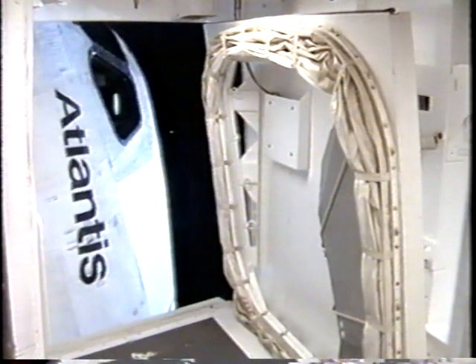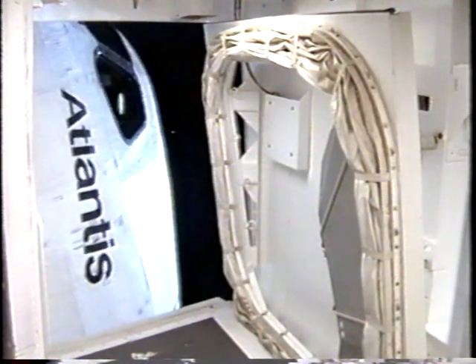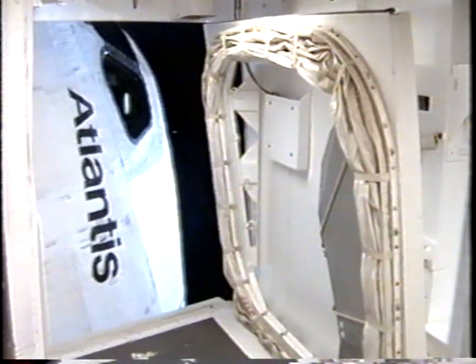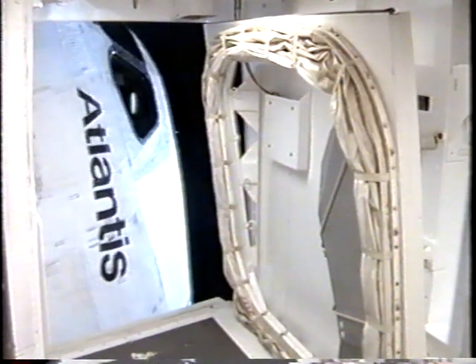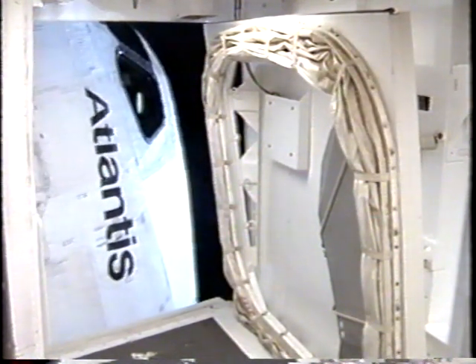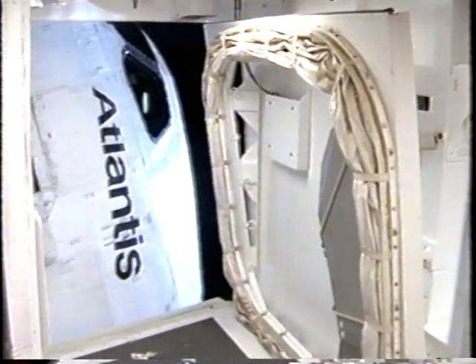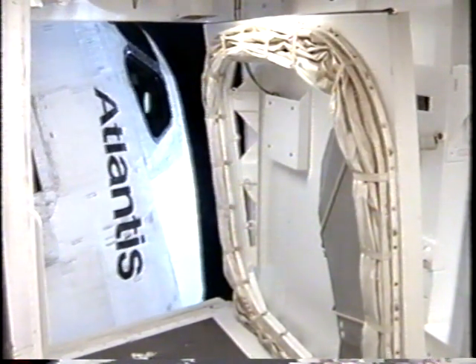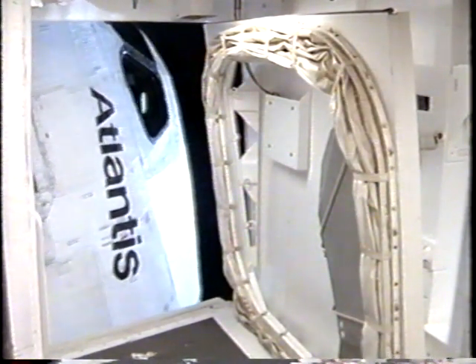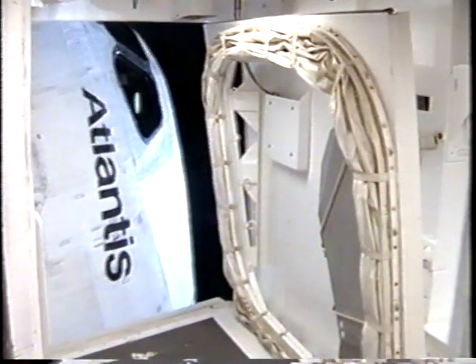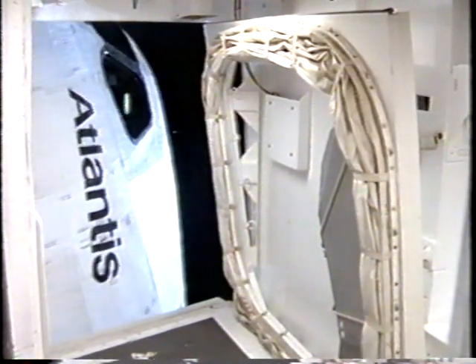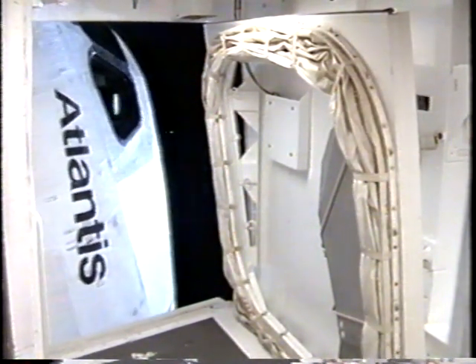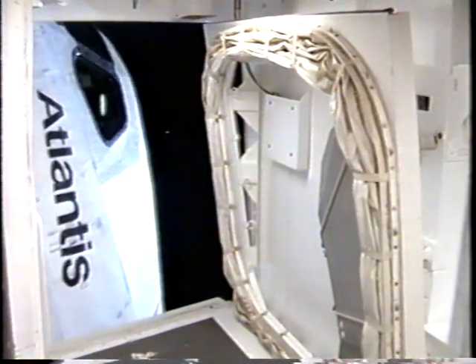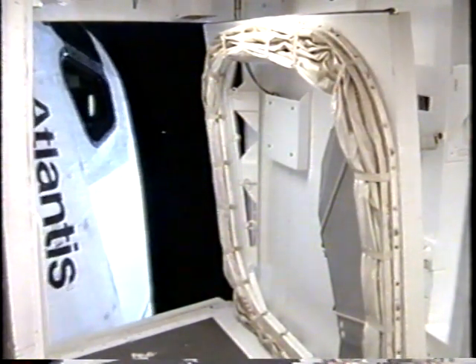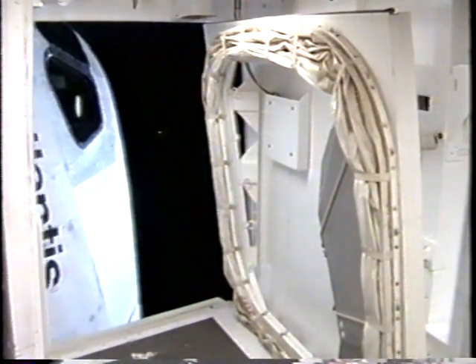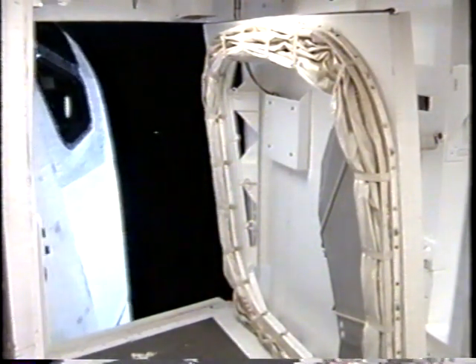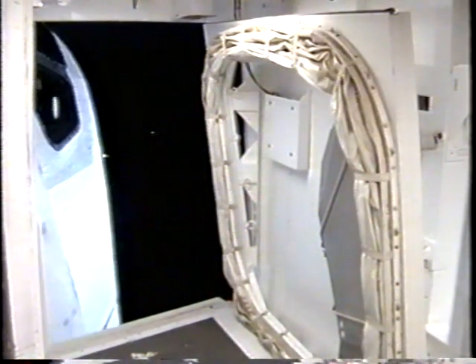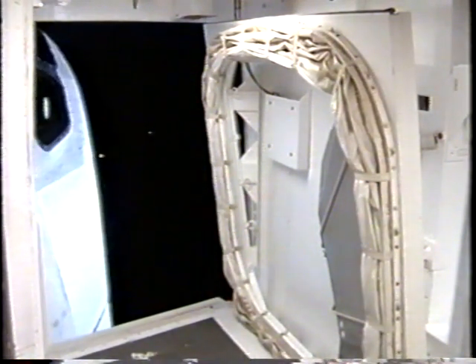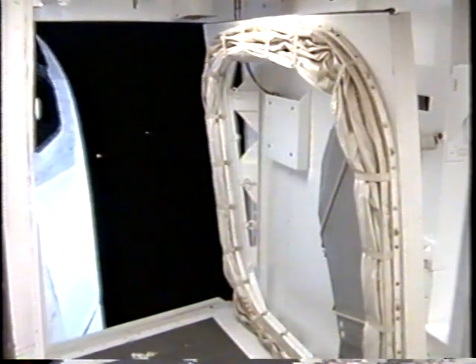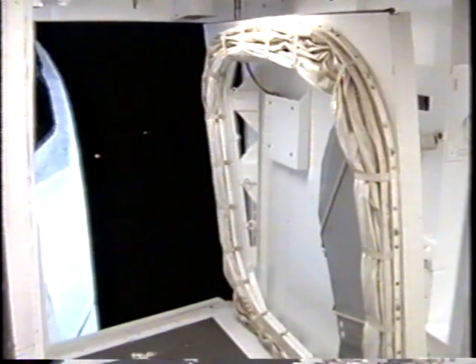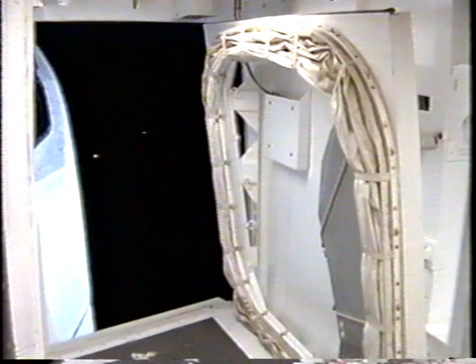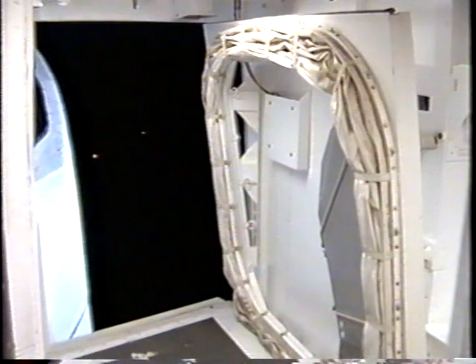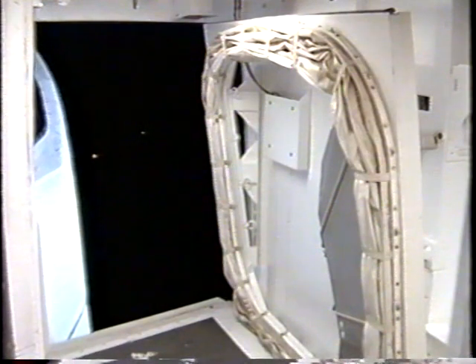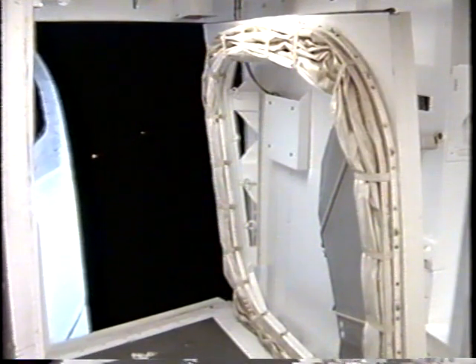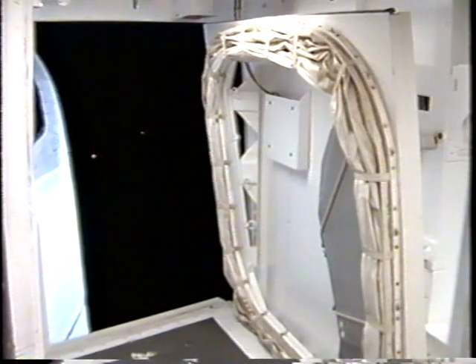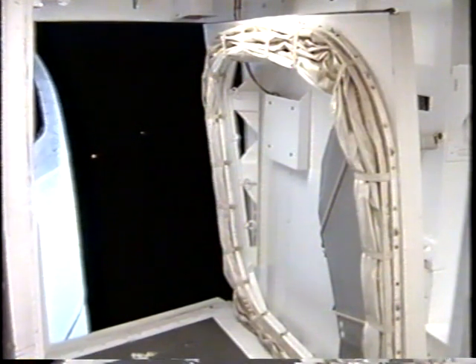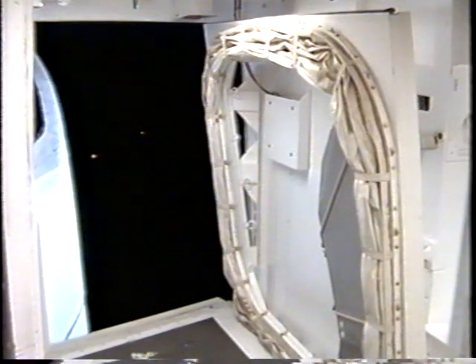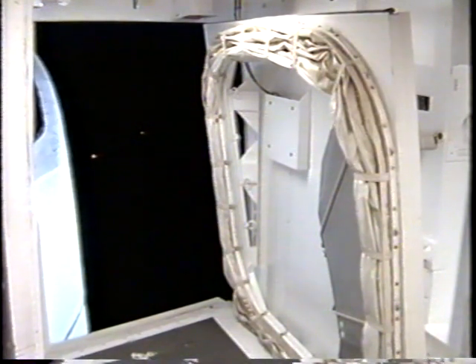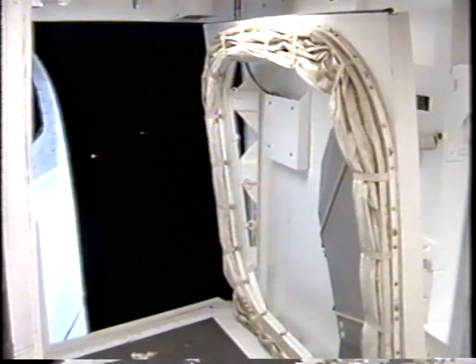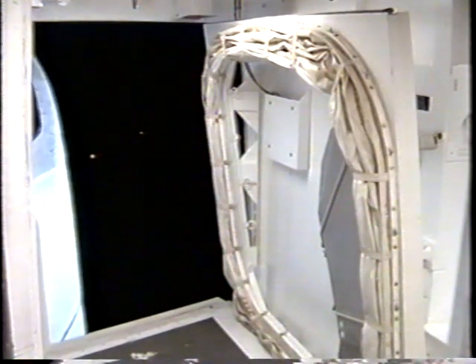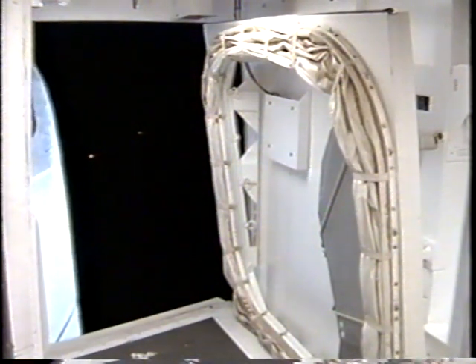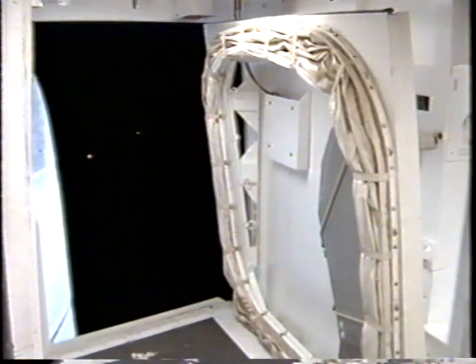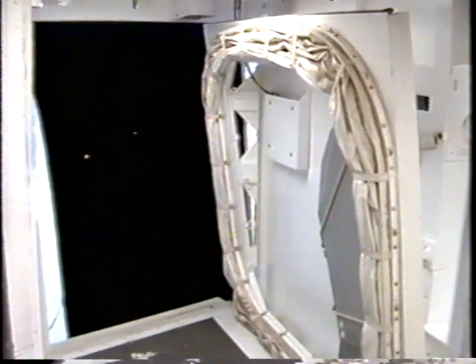Retracting the orbiter access arm — it can be put back into position in less than a minute if necessary. T-minus 33.